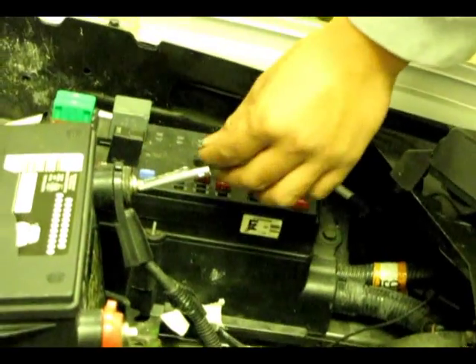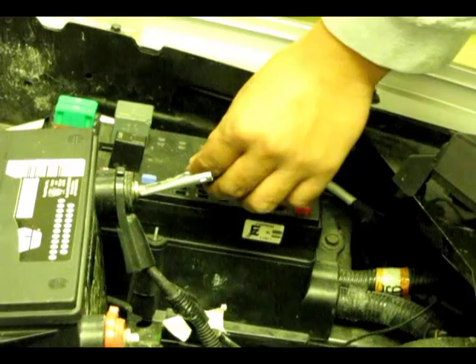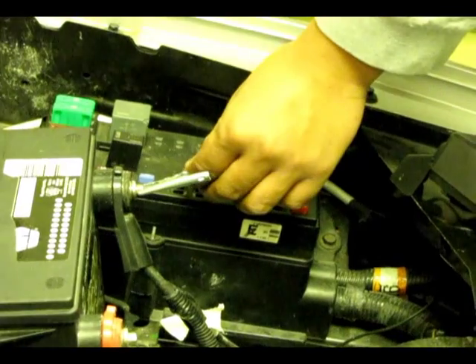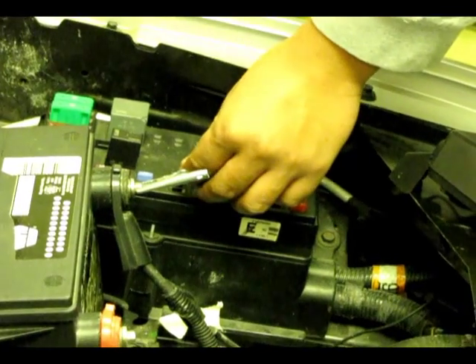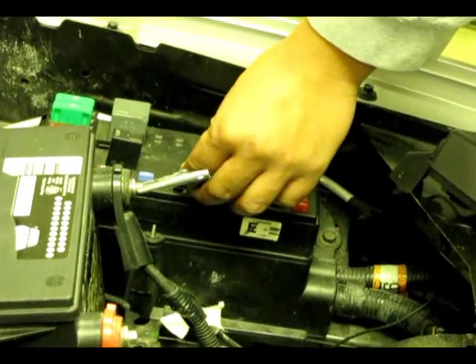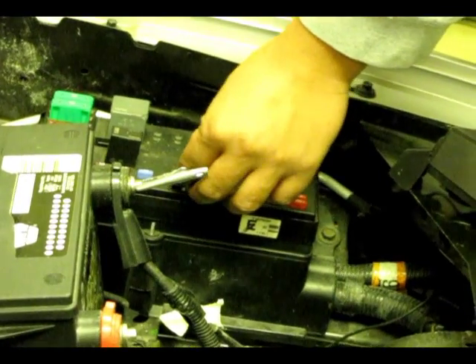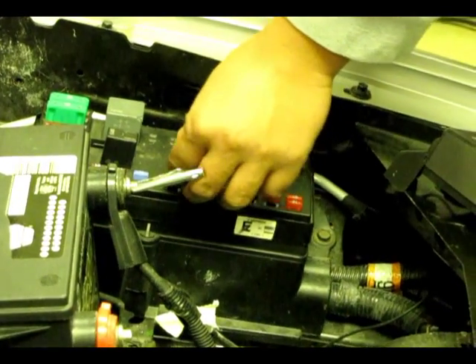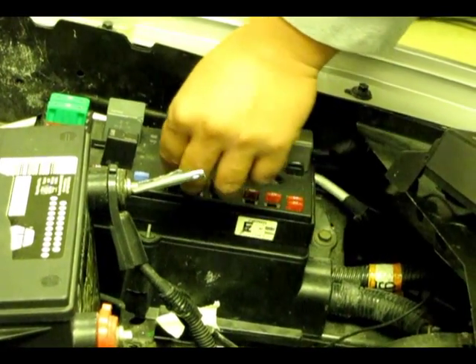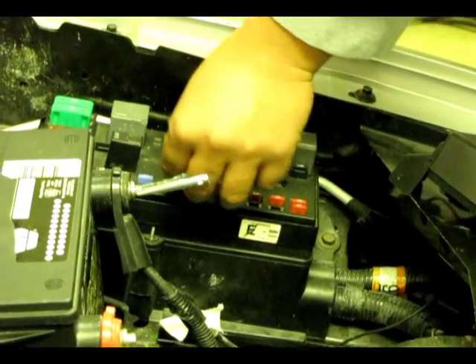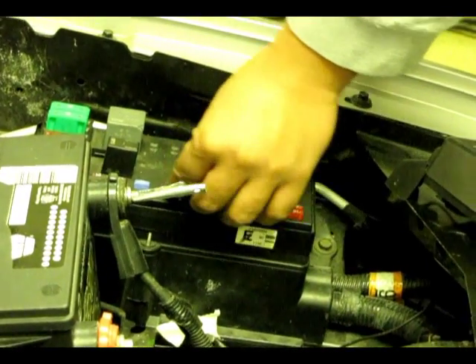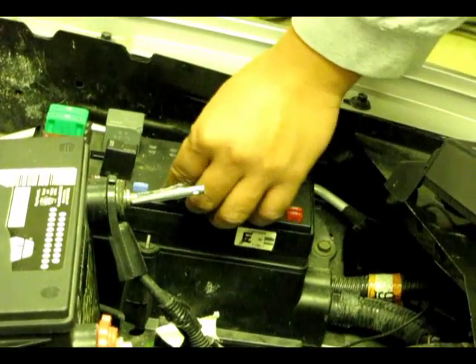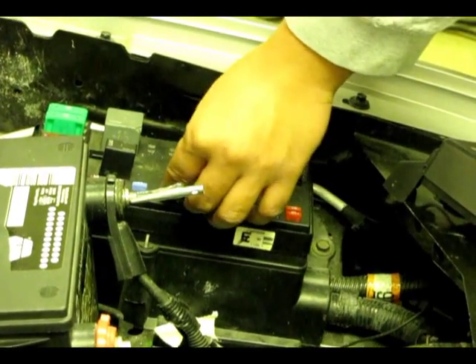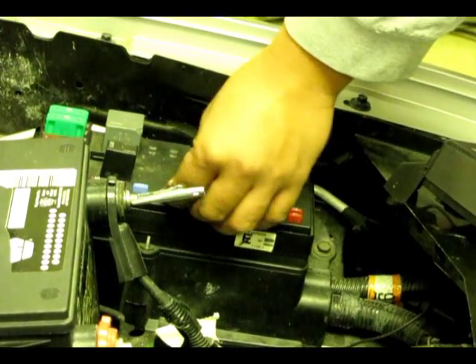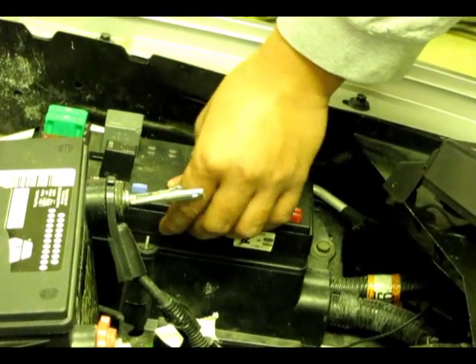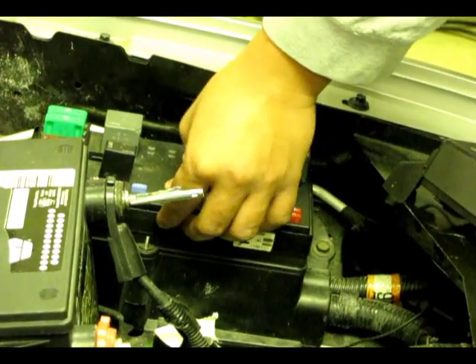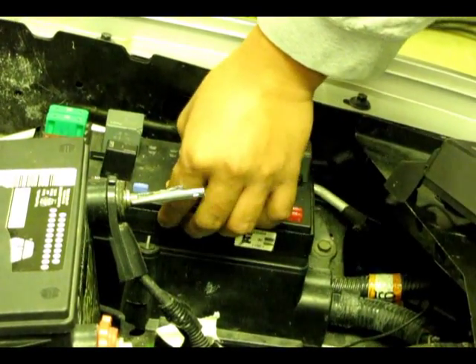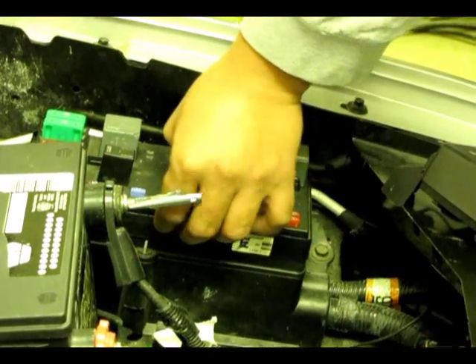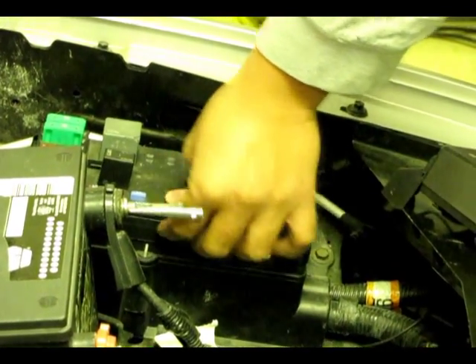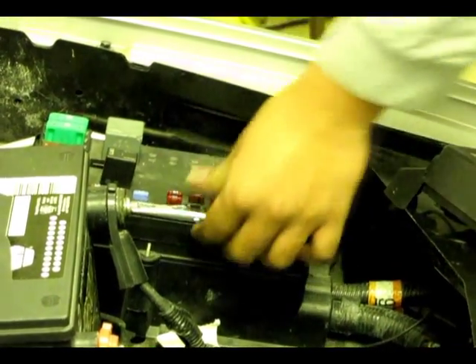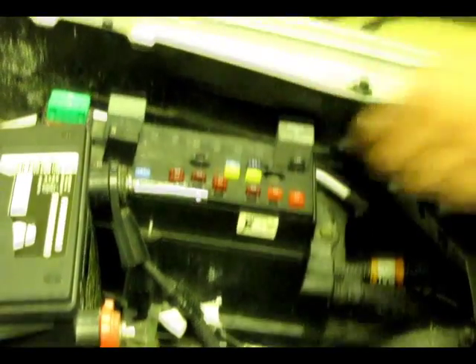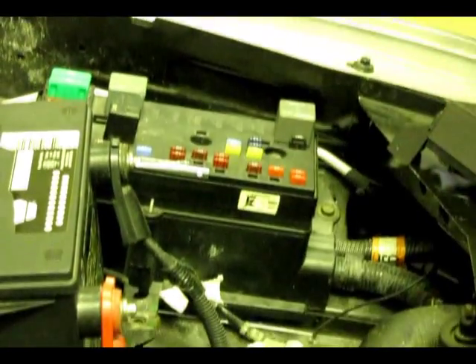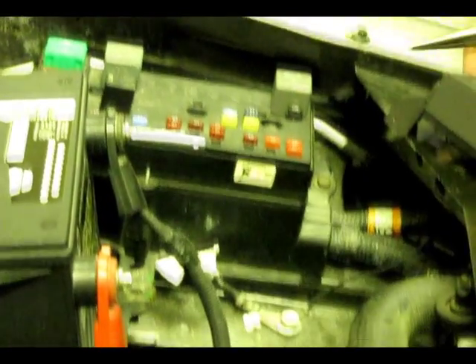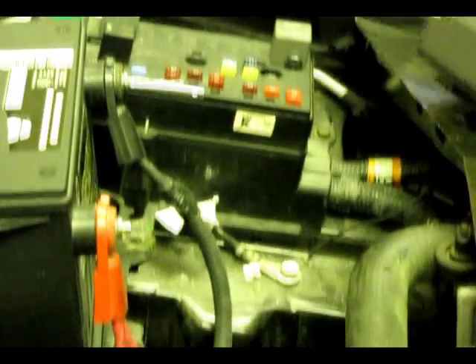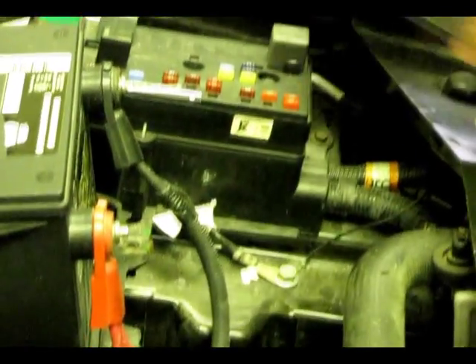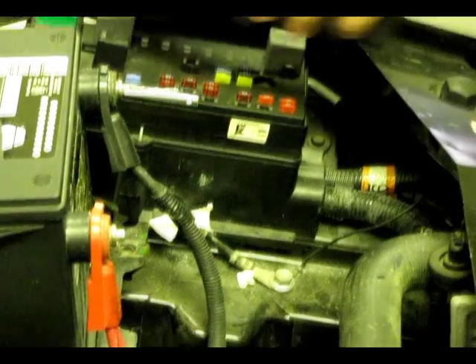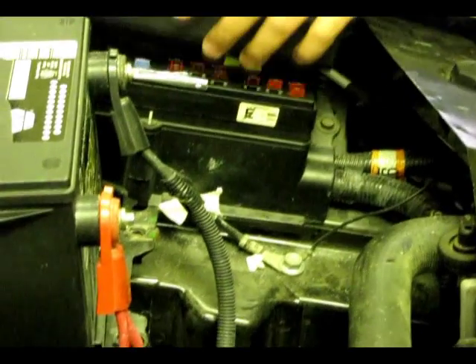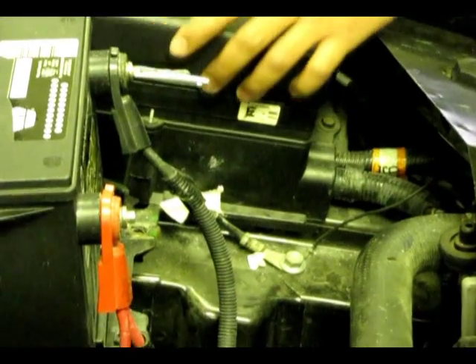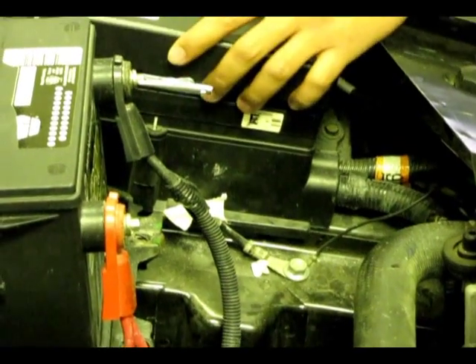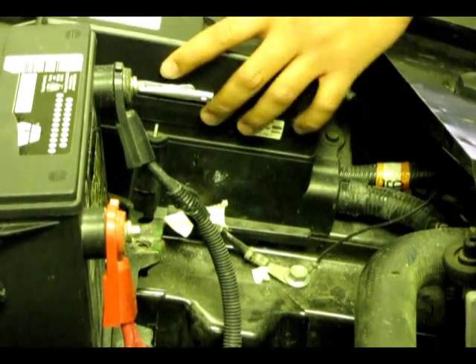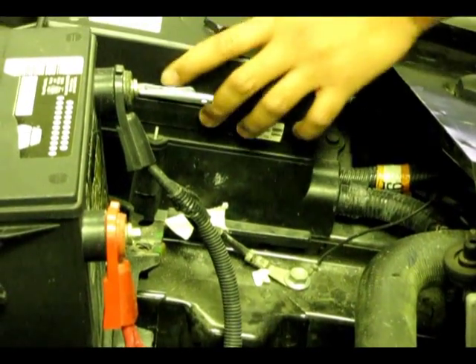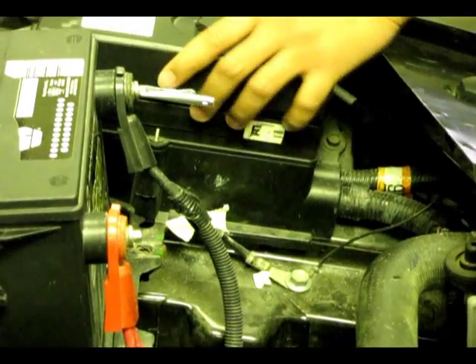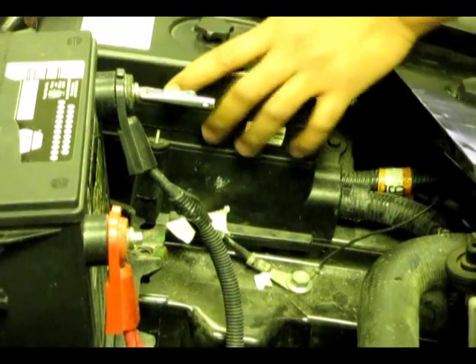After you finish the test, be sure to replace all the fuses, harness plugs, spark plug wires and plugs you removed during the process.